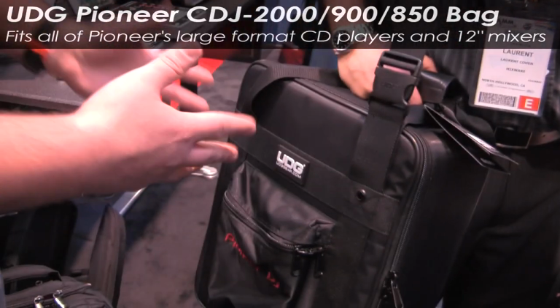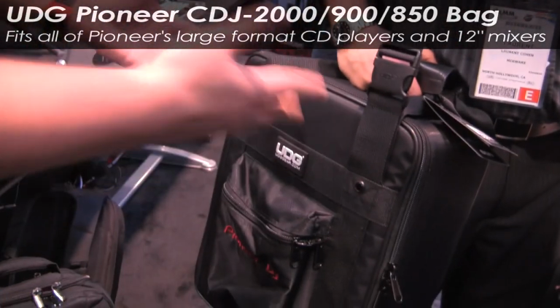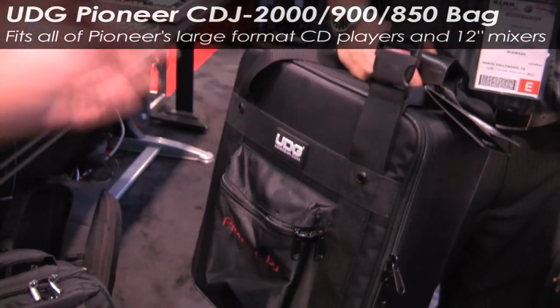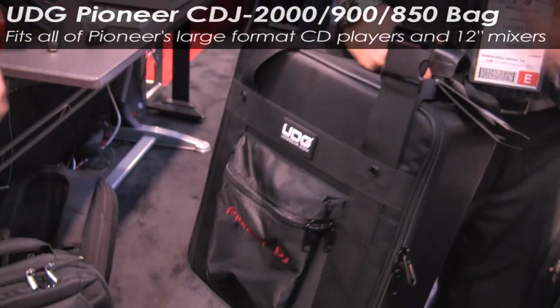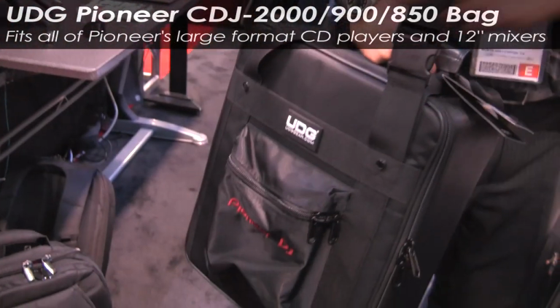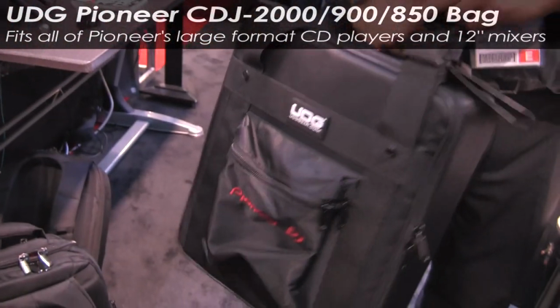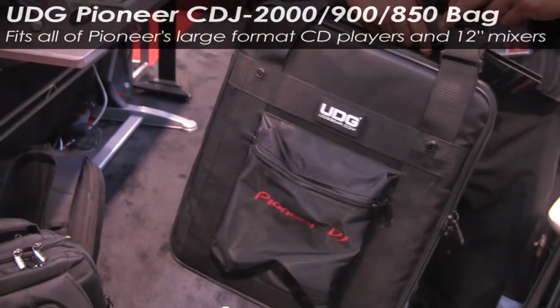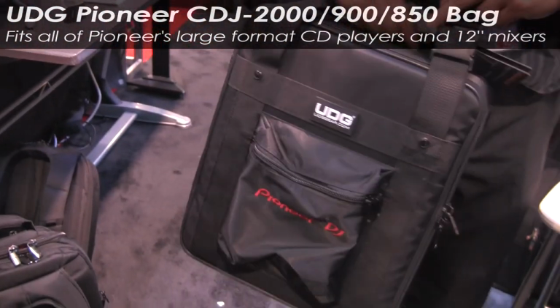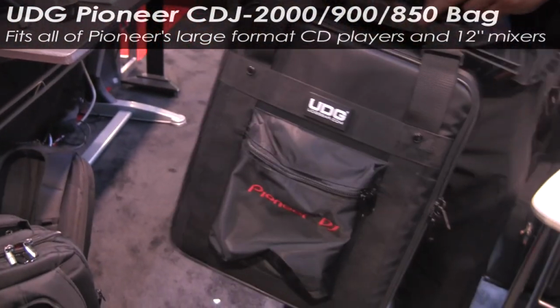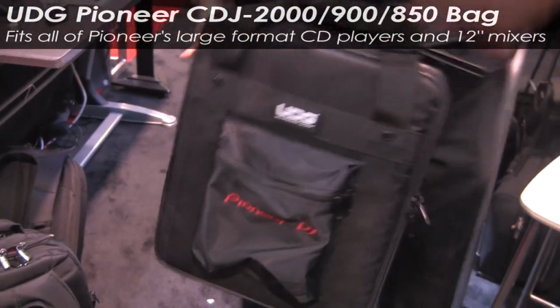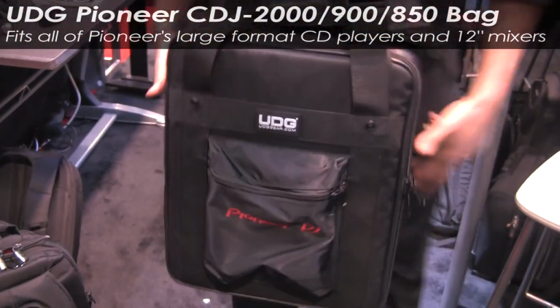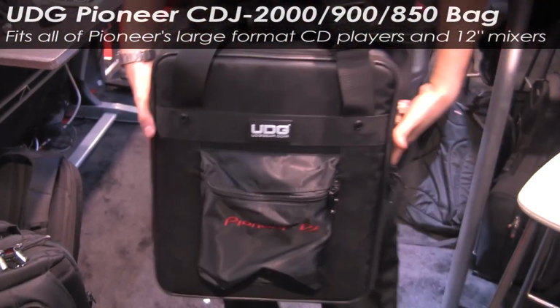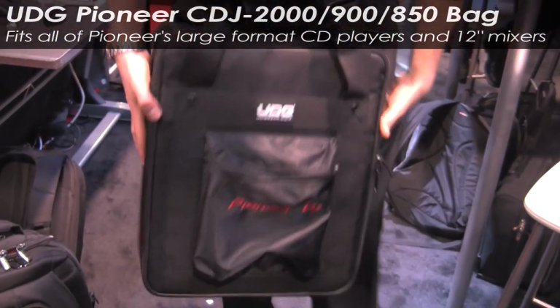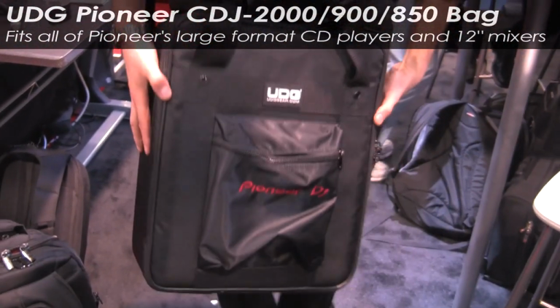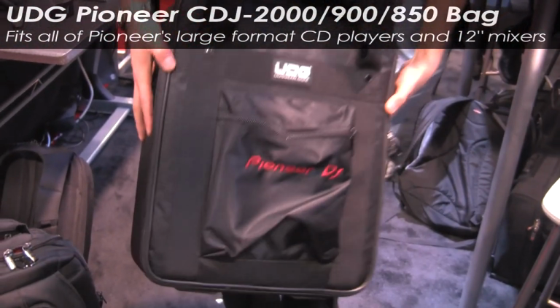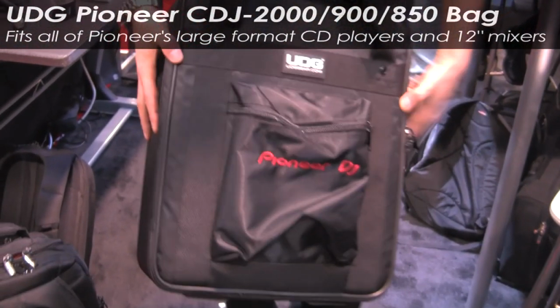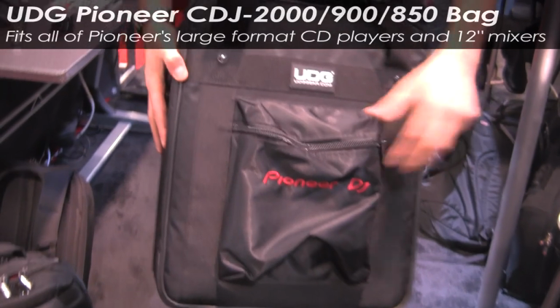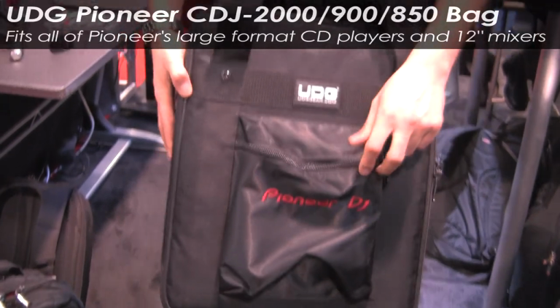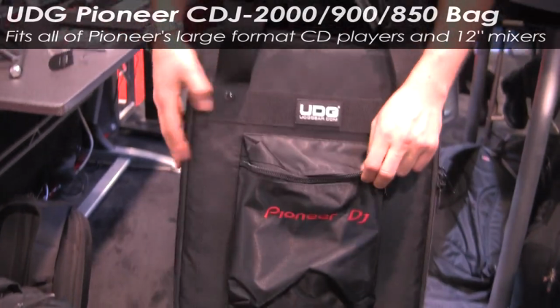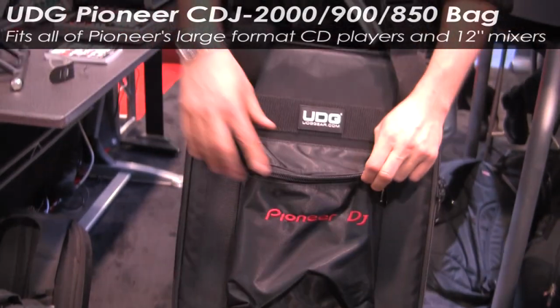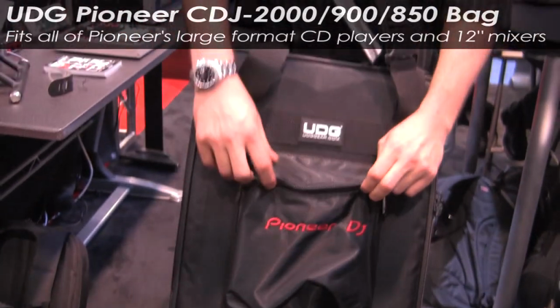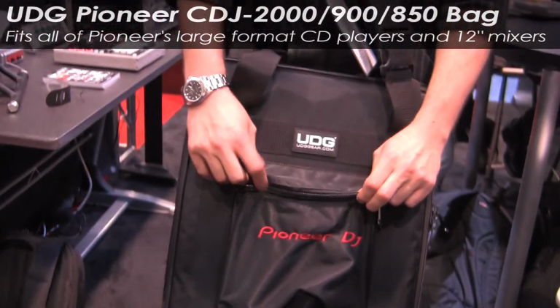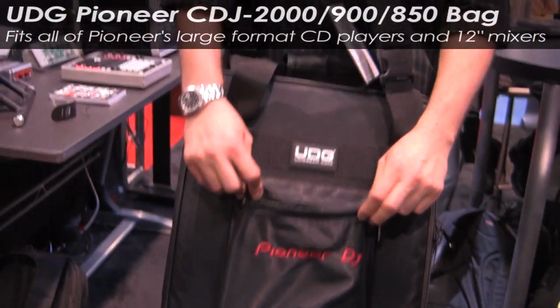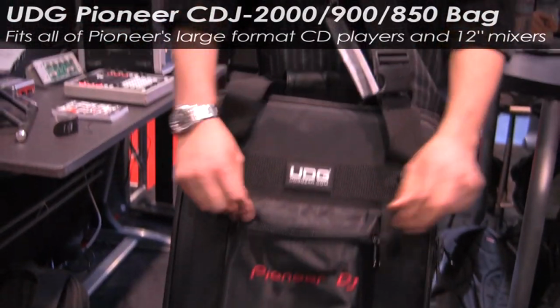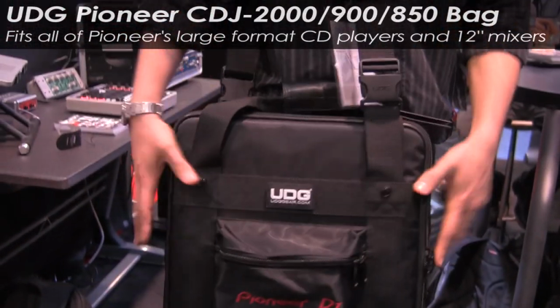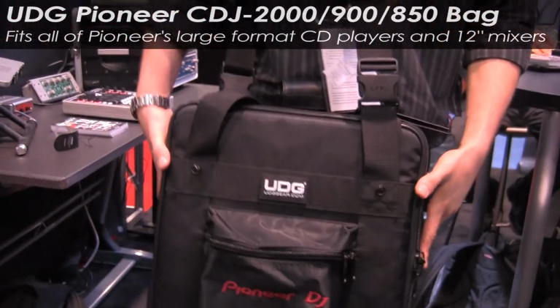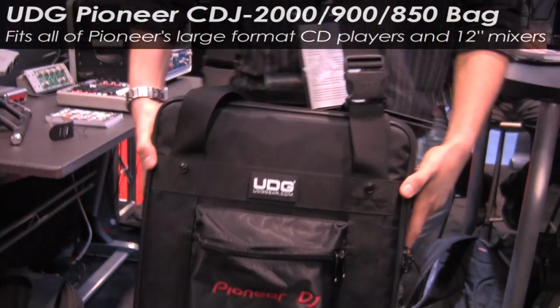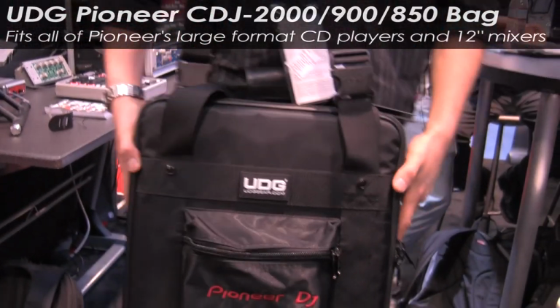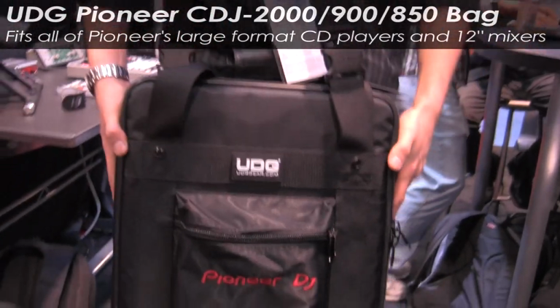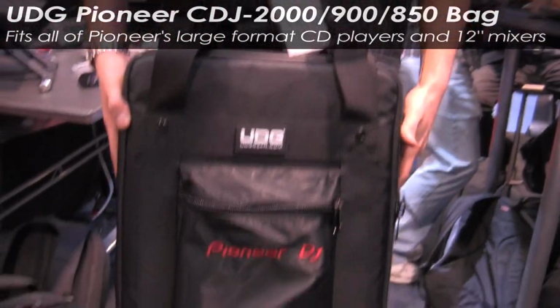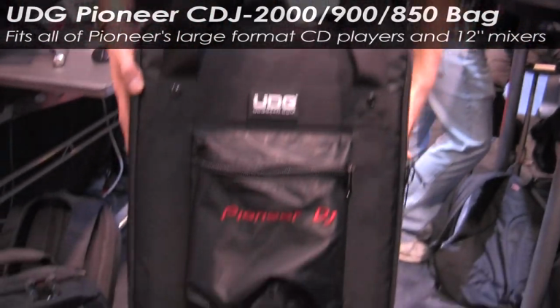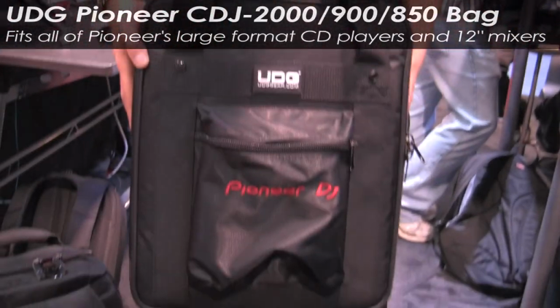This is the UNIG CDJ2000 SoftBag. Laurent, show us this product please. This is the exclusive Pioneer licensed UNIG CD bag for the CDJ2000.